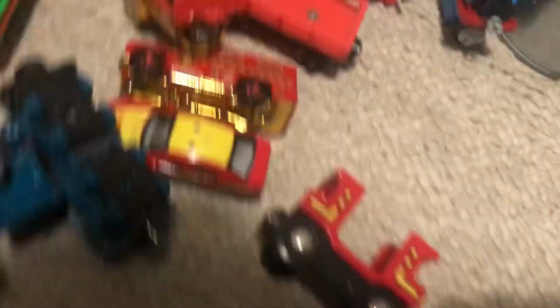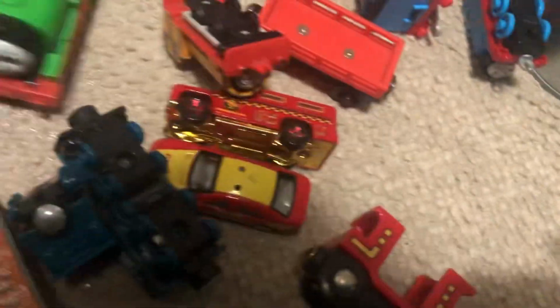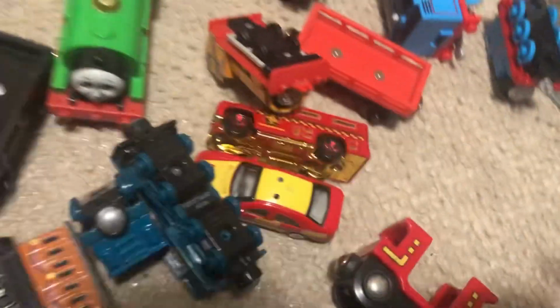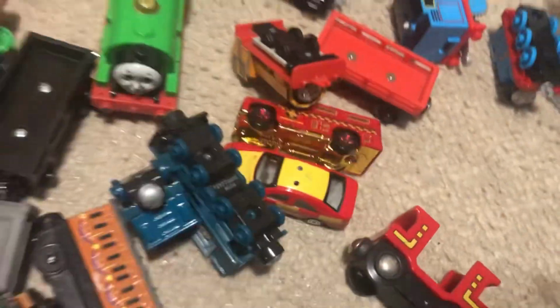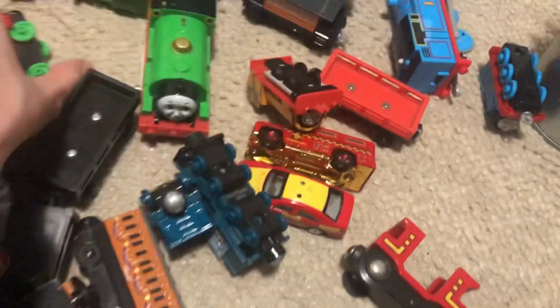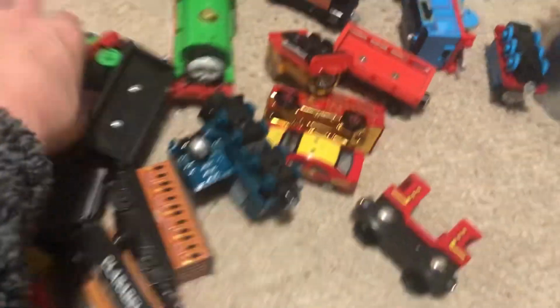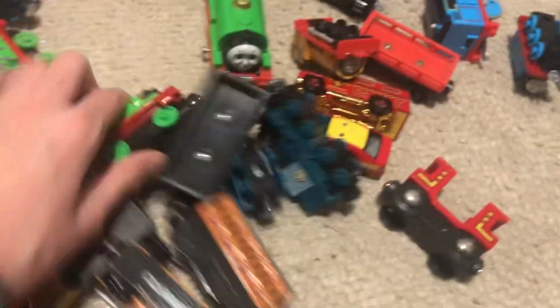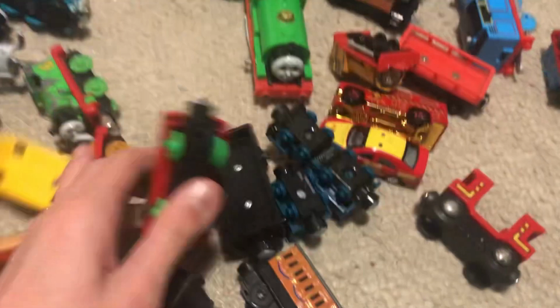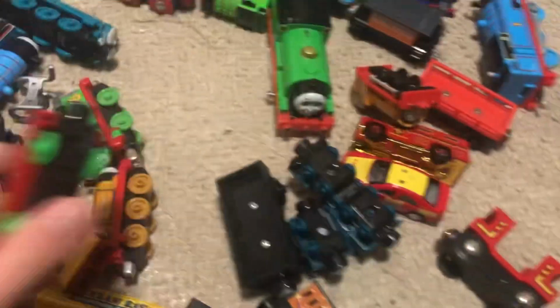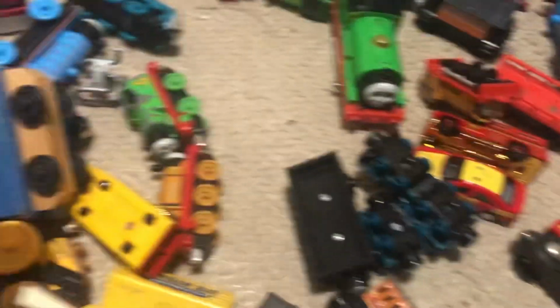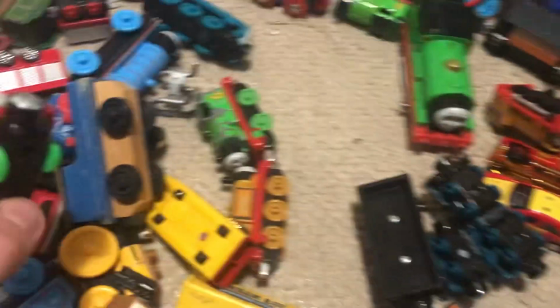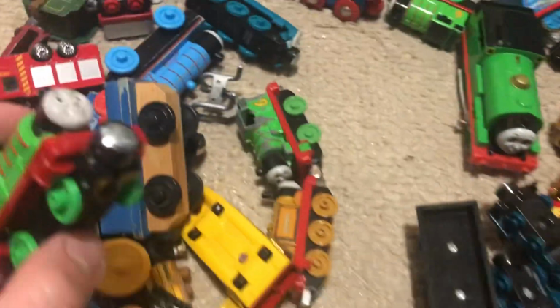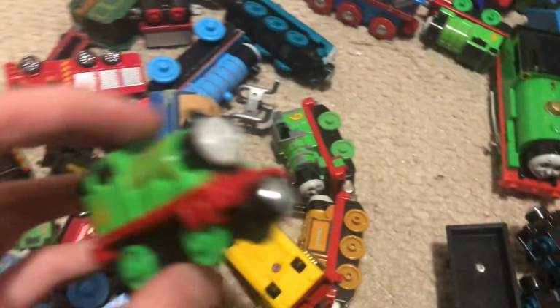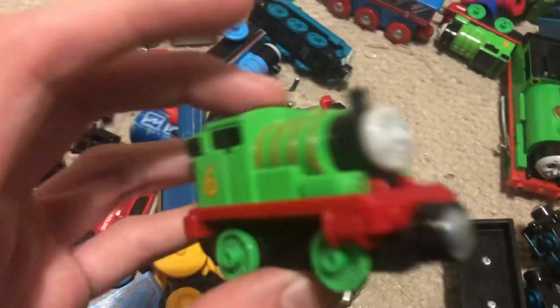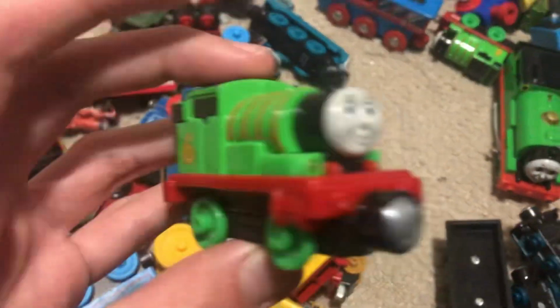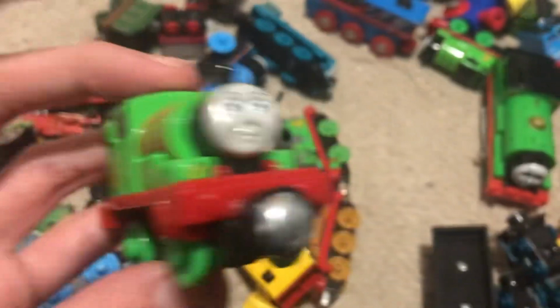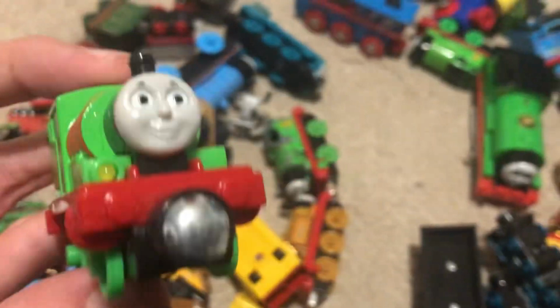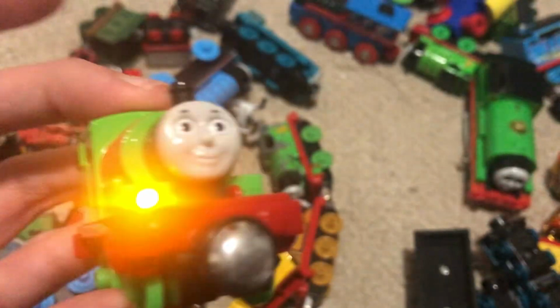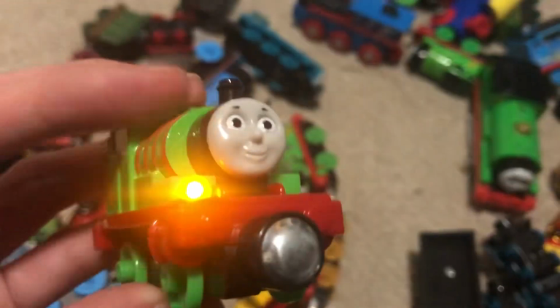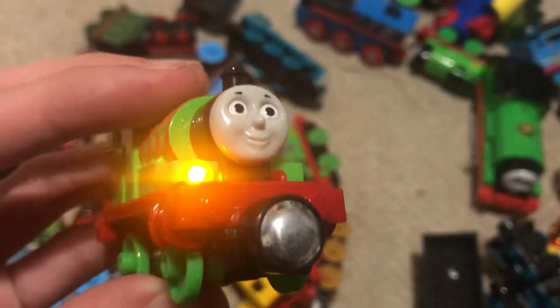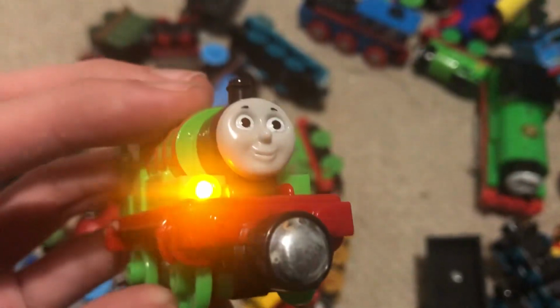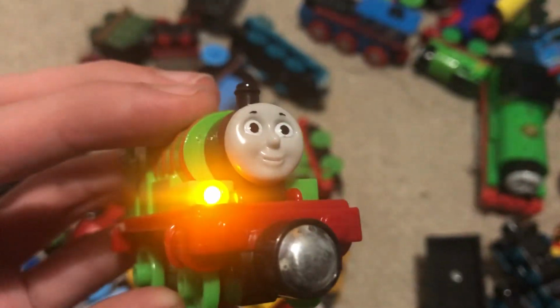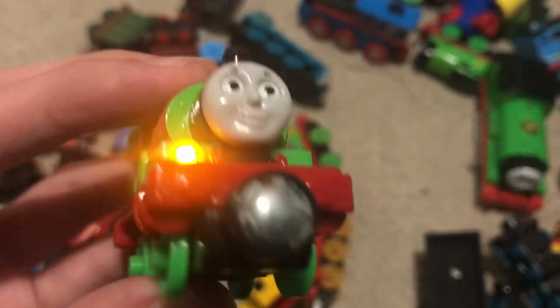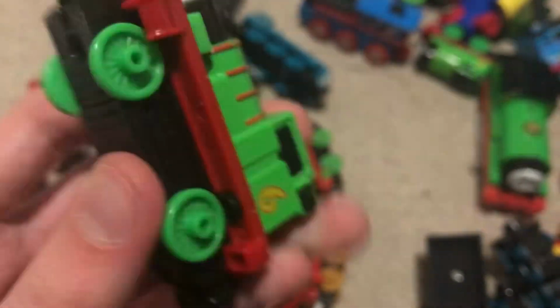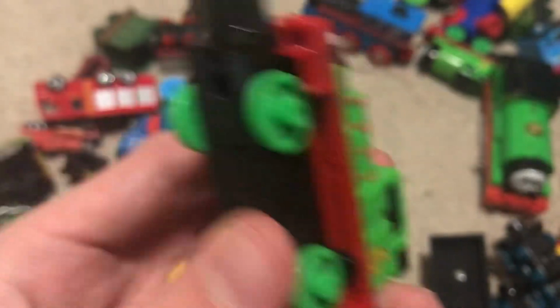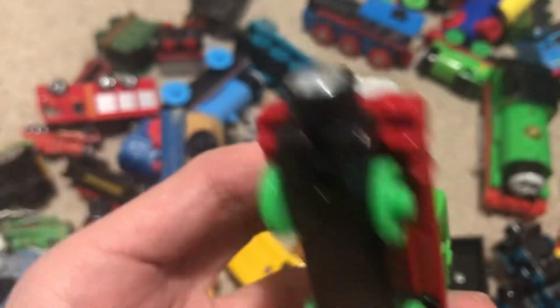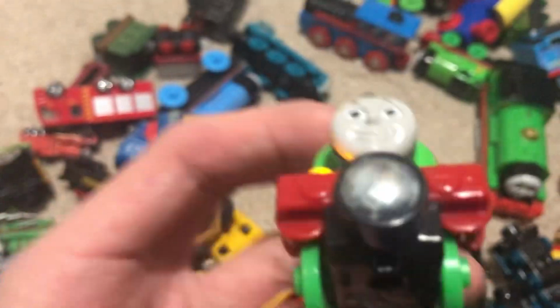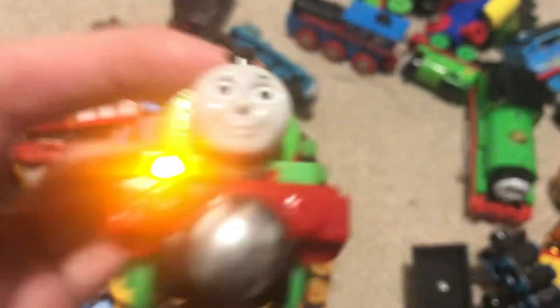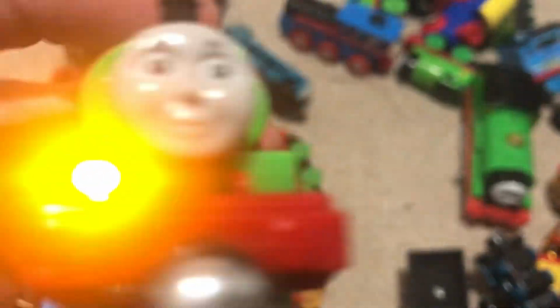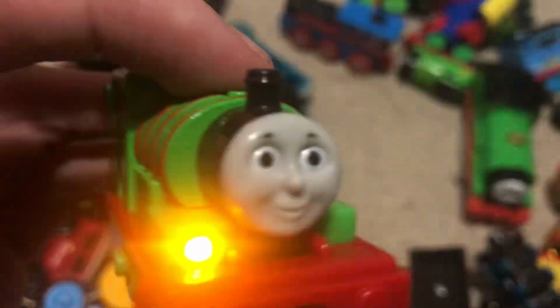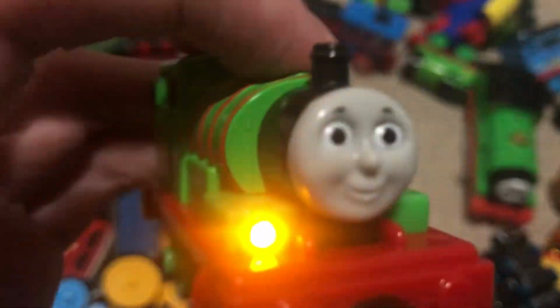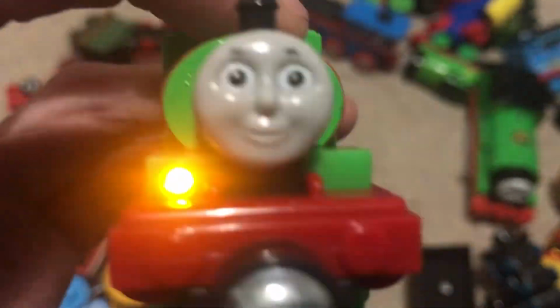So yeah, this is the closest one I have. "I'm on my way to deliver the mail." Talking Percy.